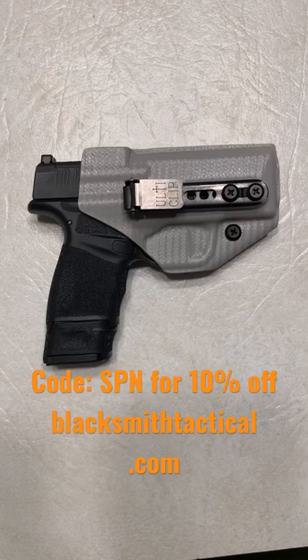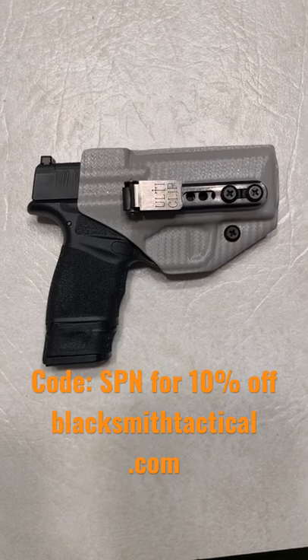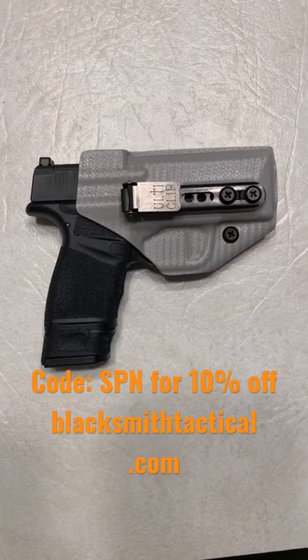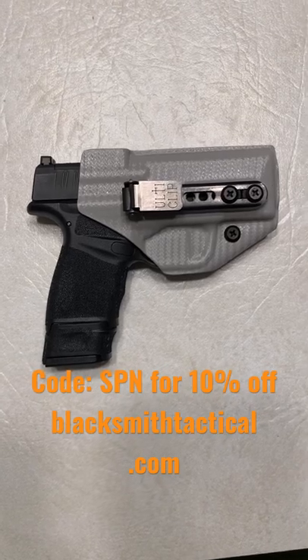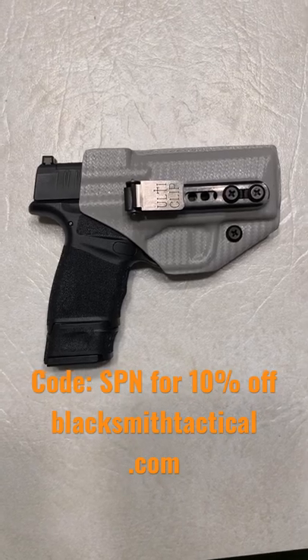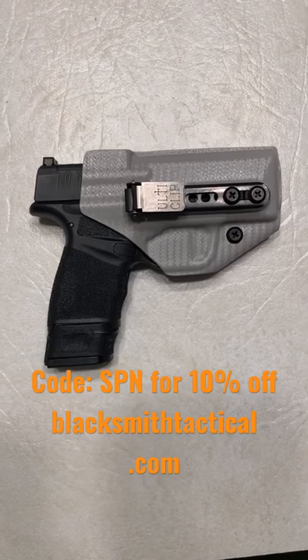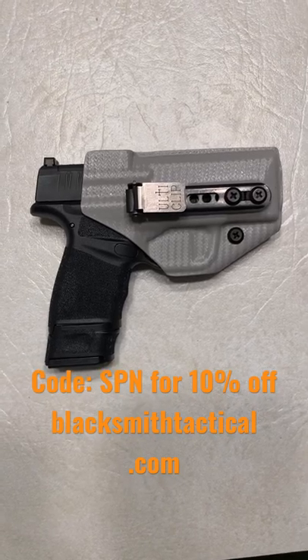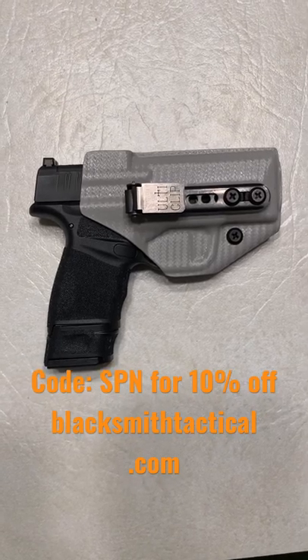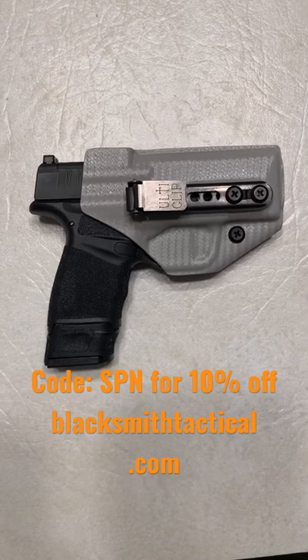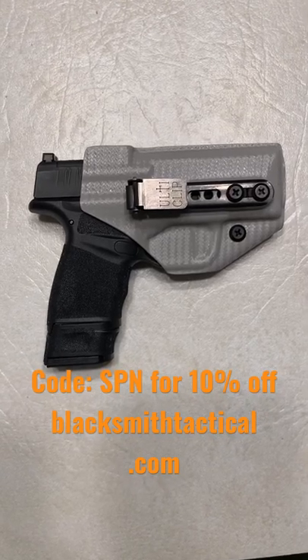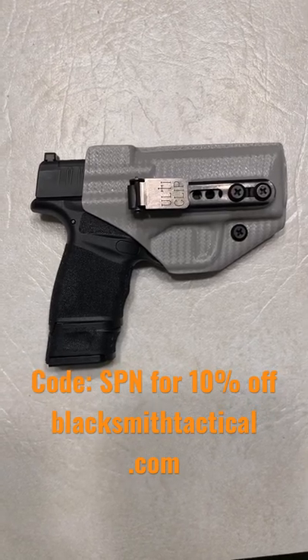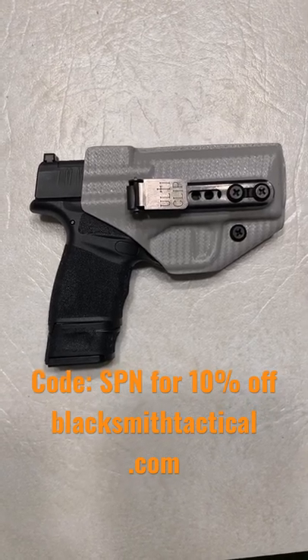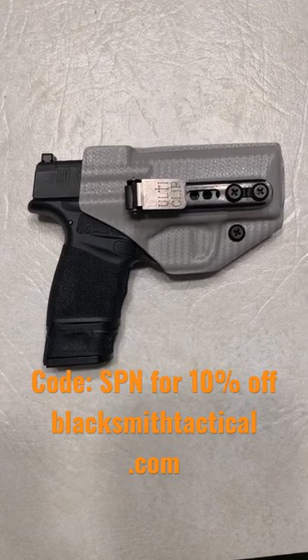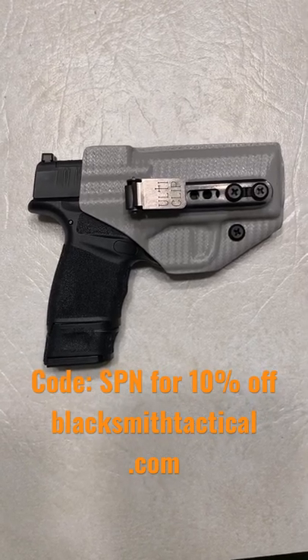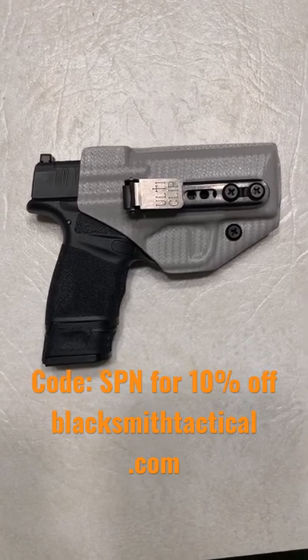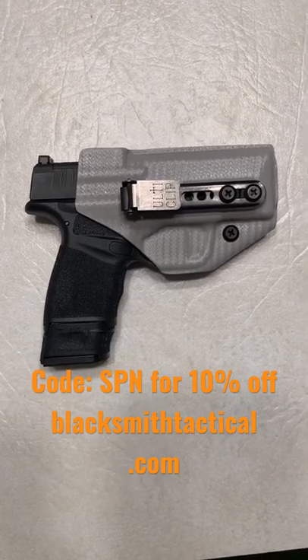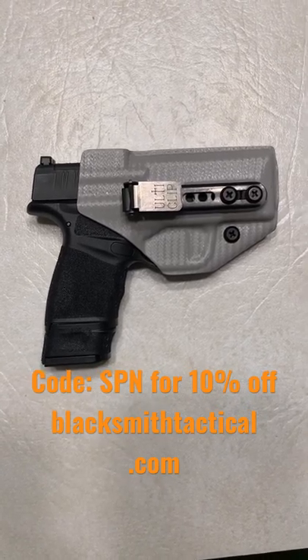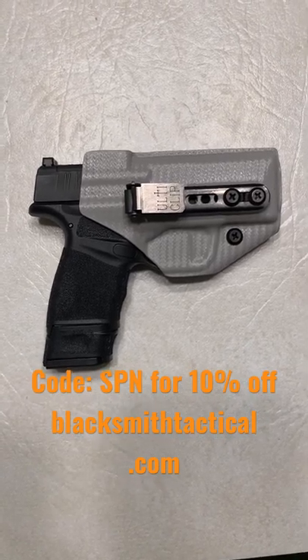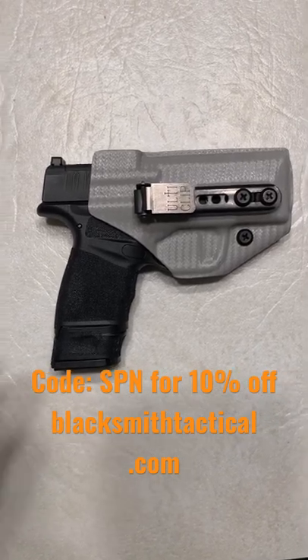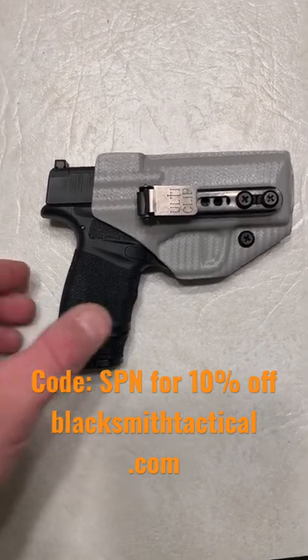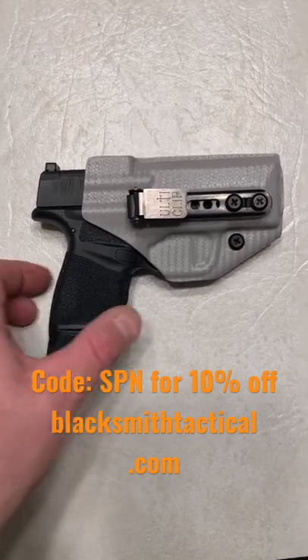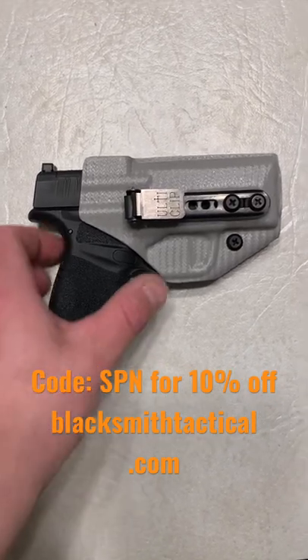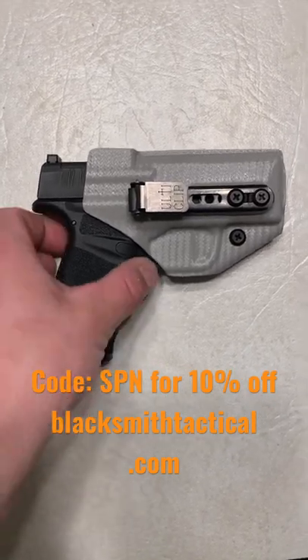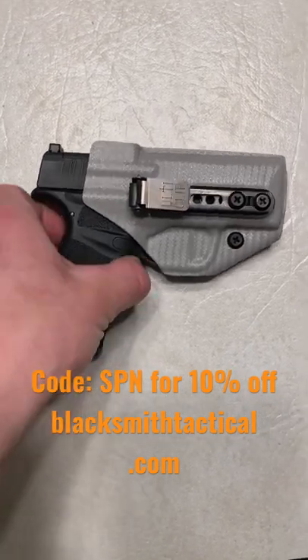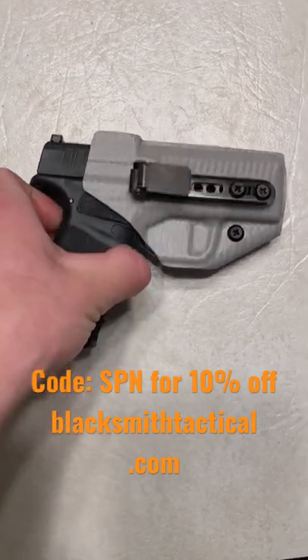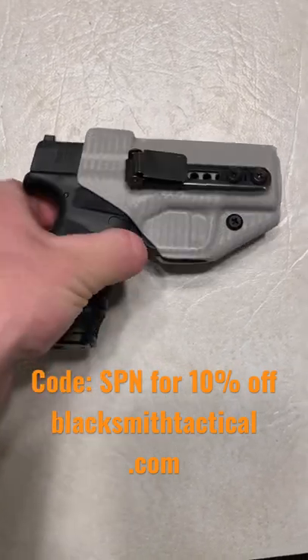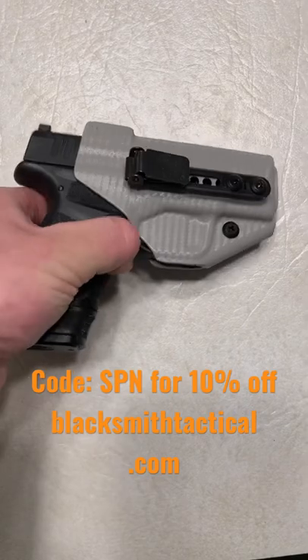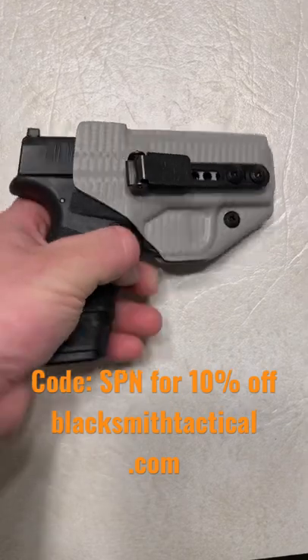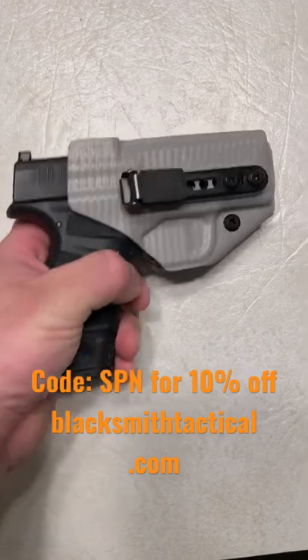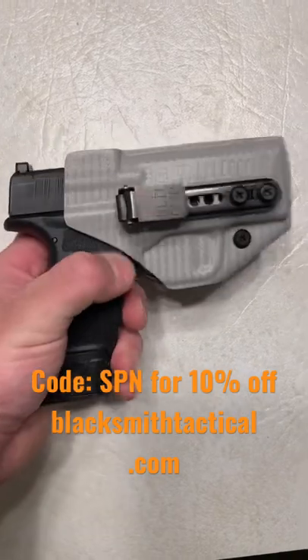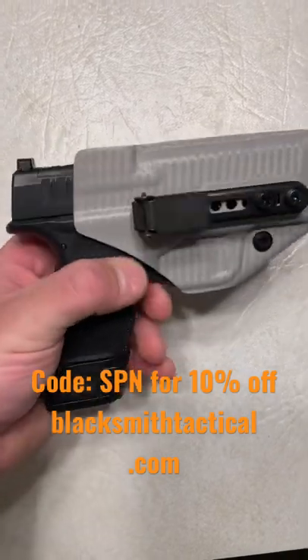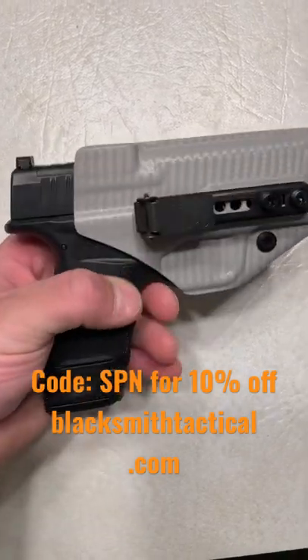Spin Firearms here, about to go on a three-hour walk with my family, and there's only one way to carry with gym shorts.